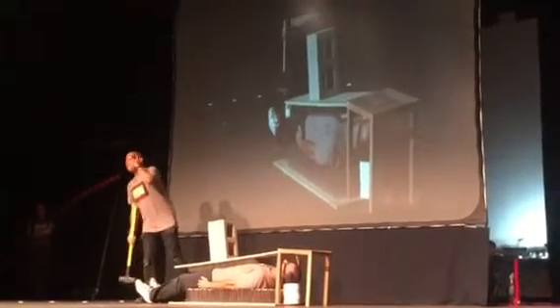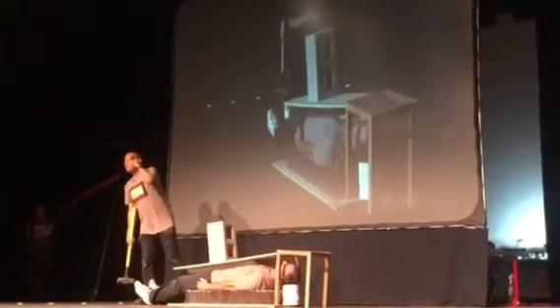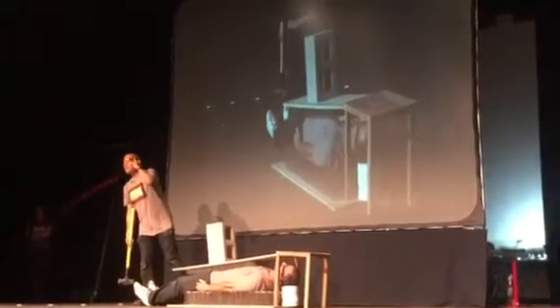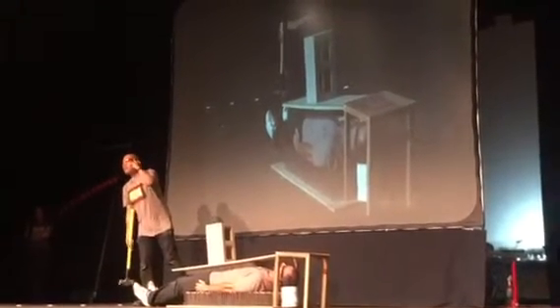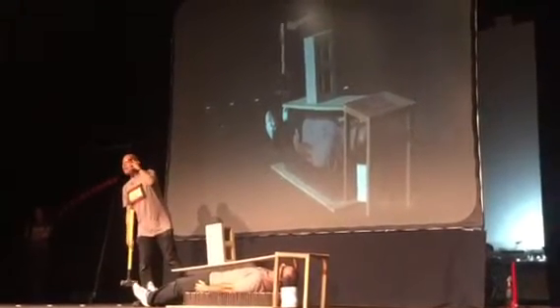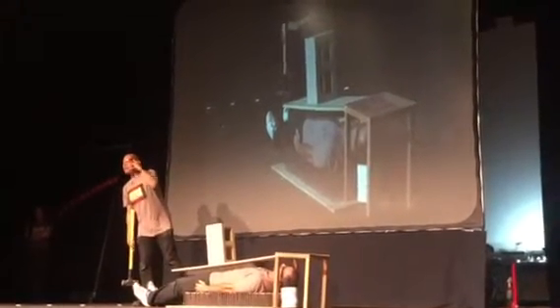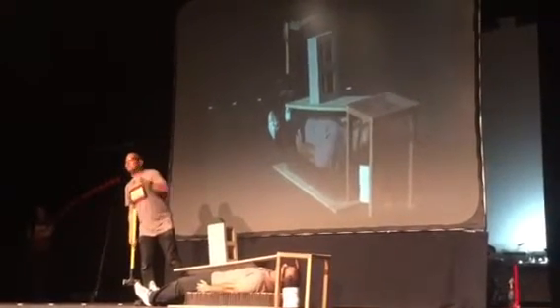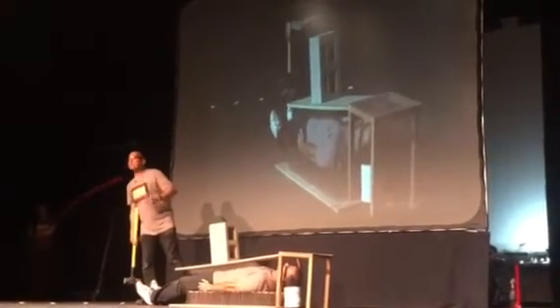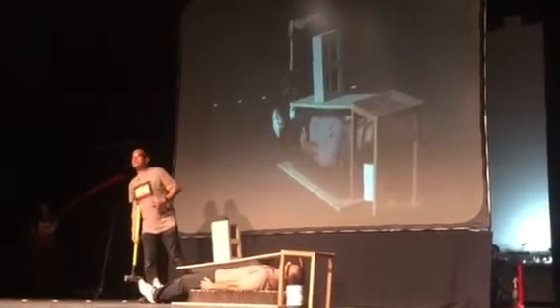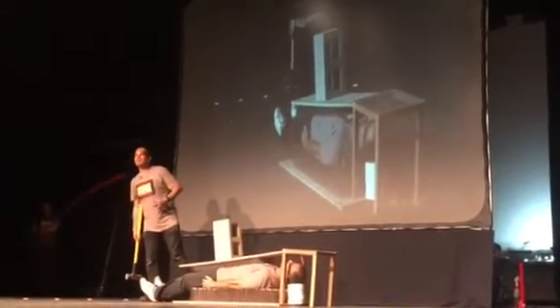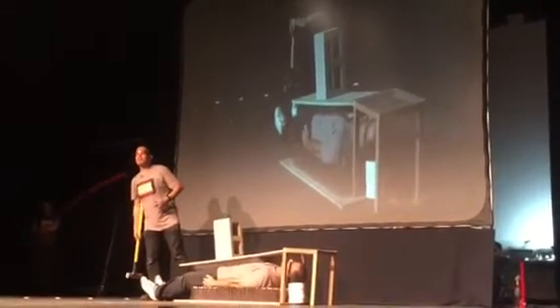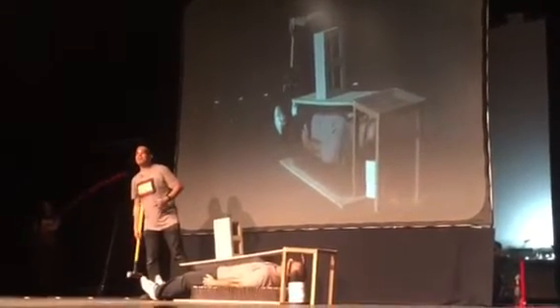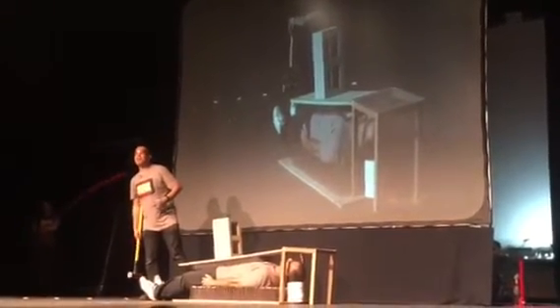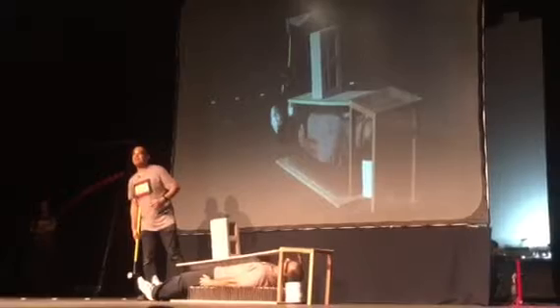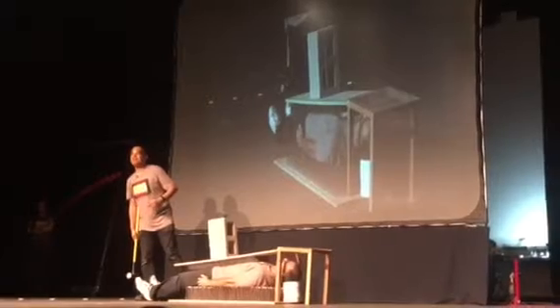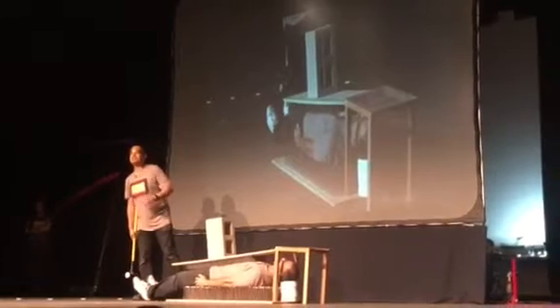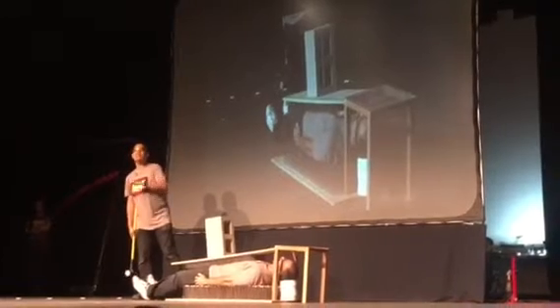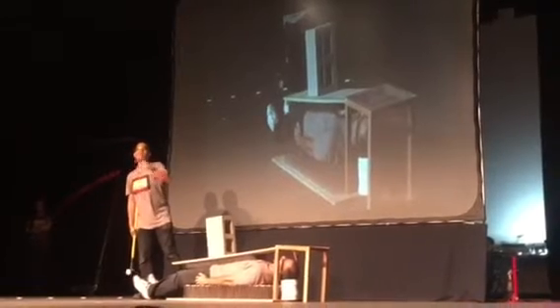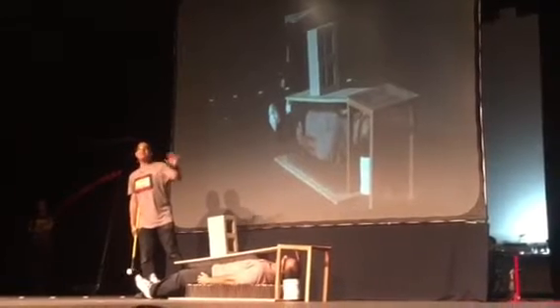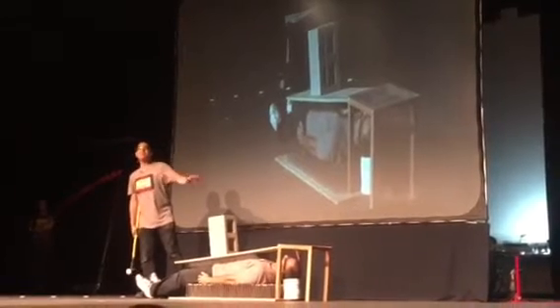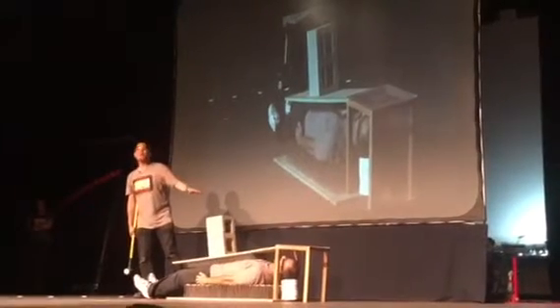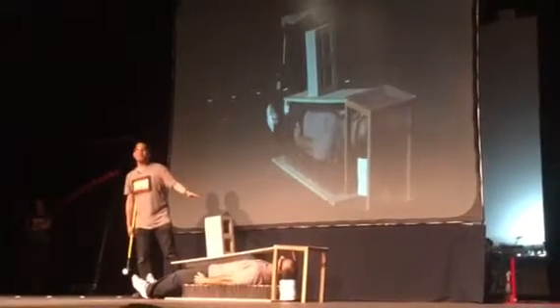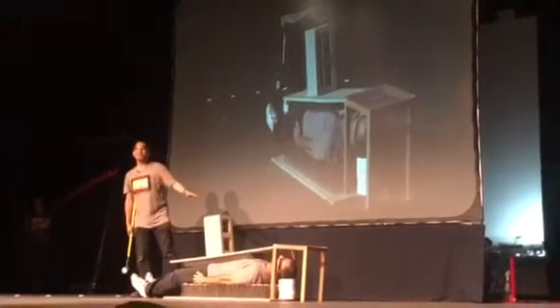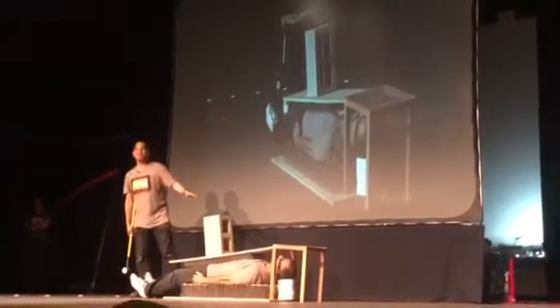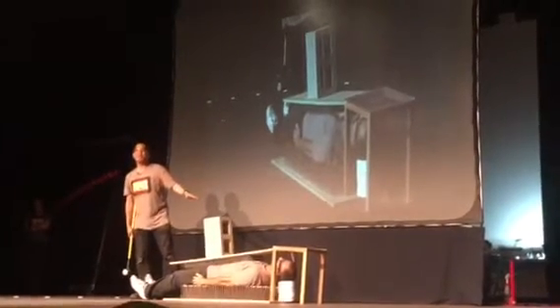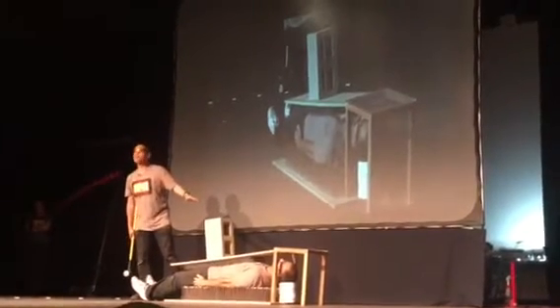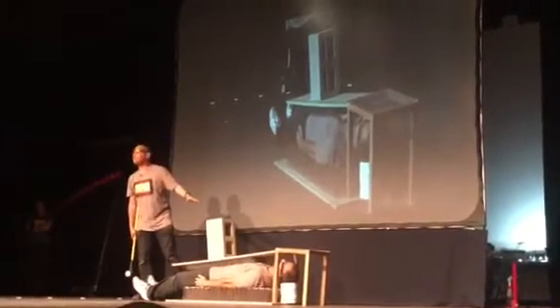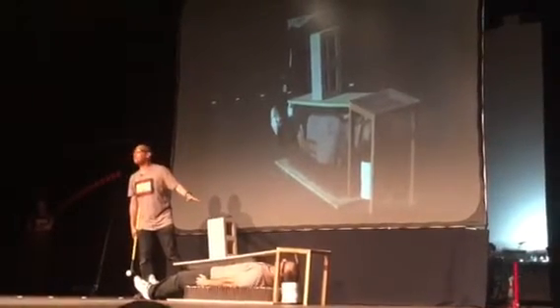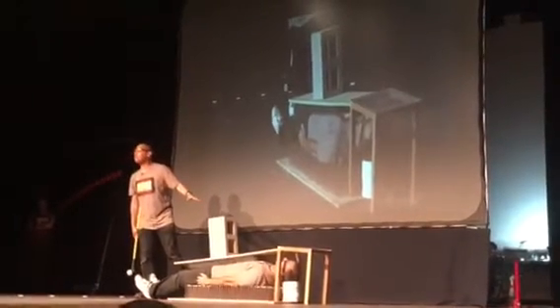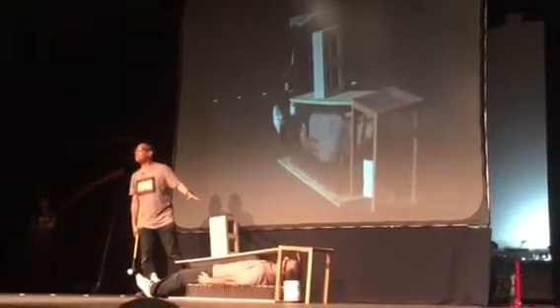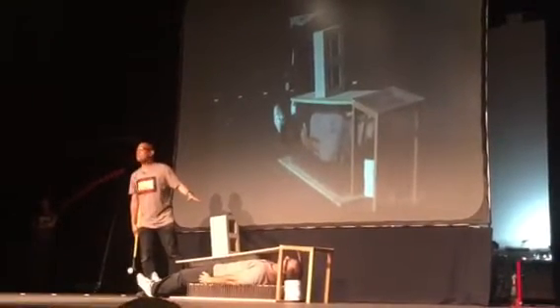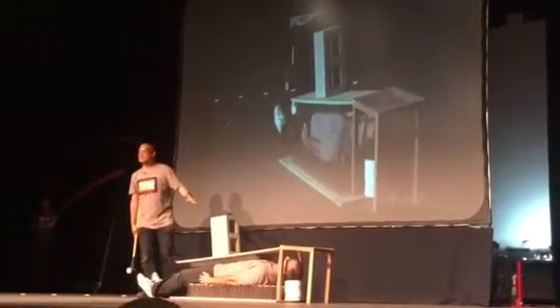Frank was checking to make sure I was wearing my safety glasses. He doesn't want anybody to get hurt during this demonstration.